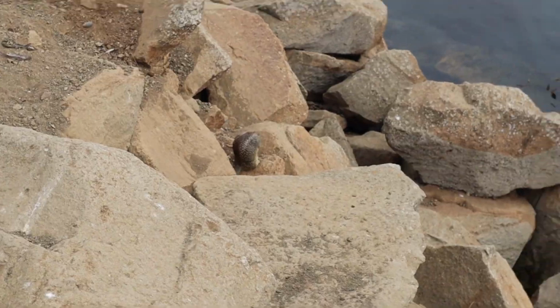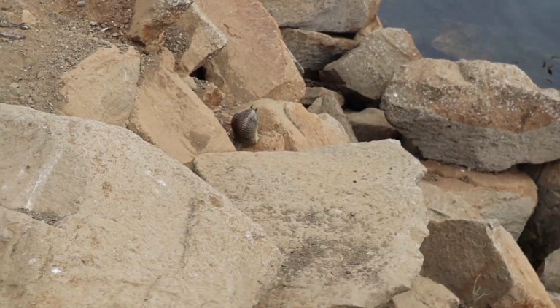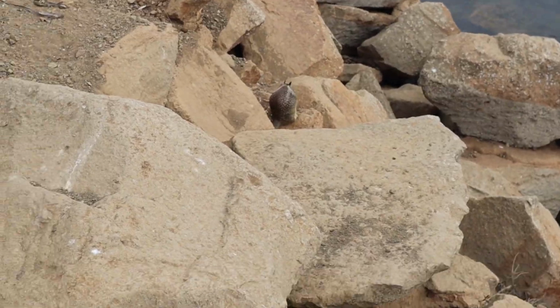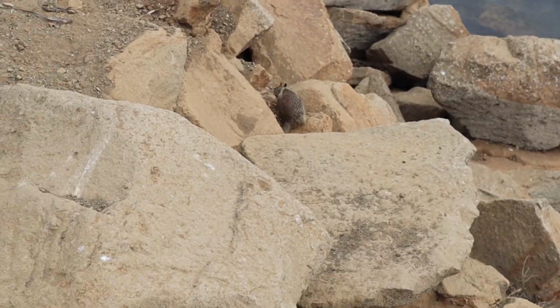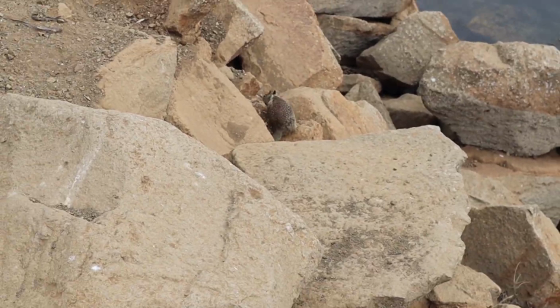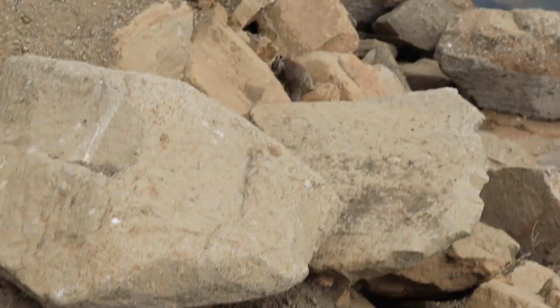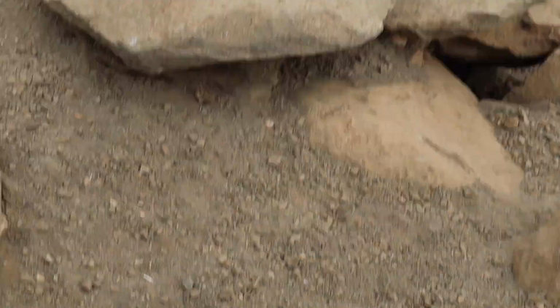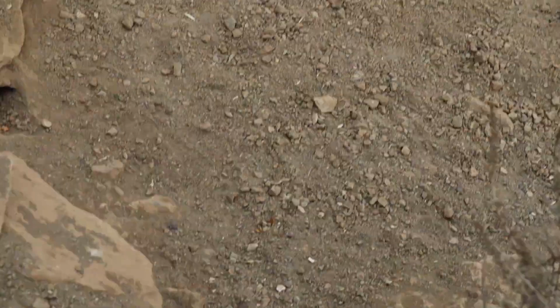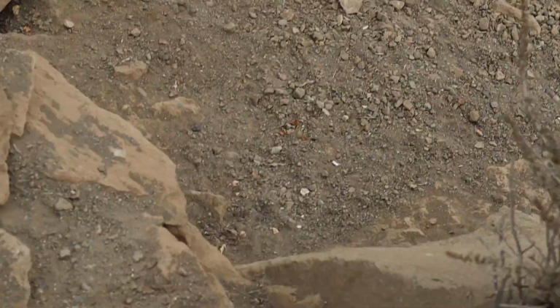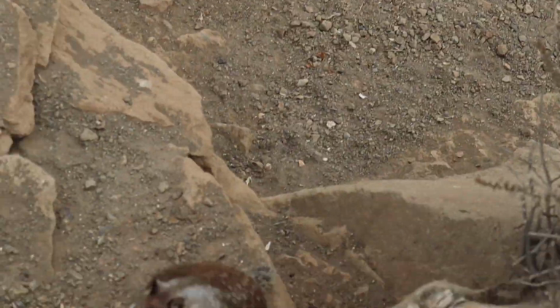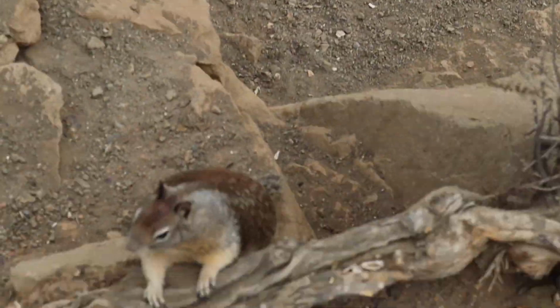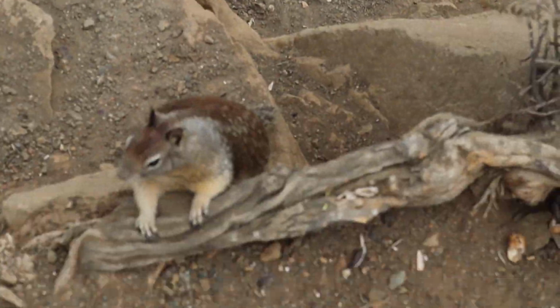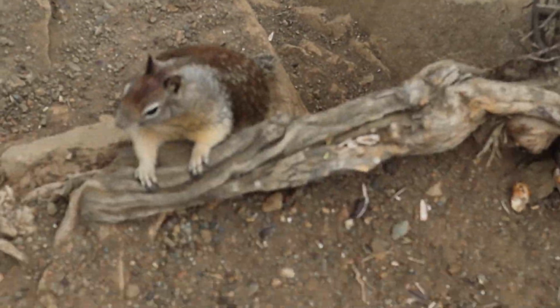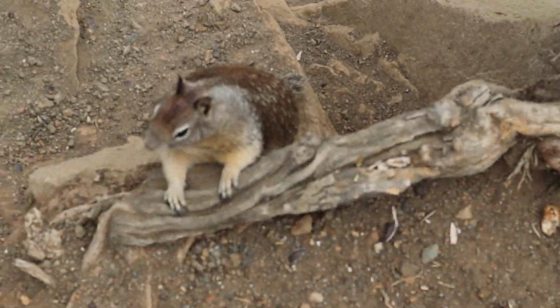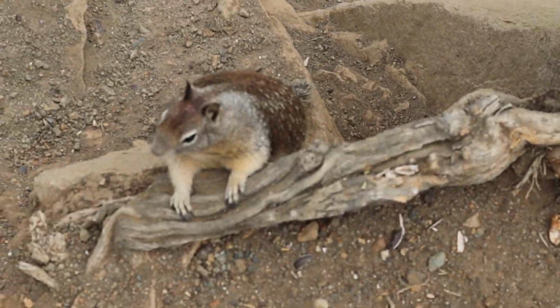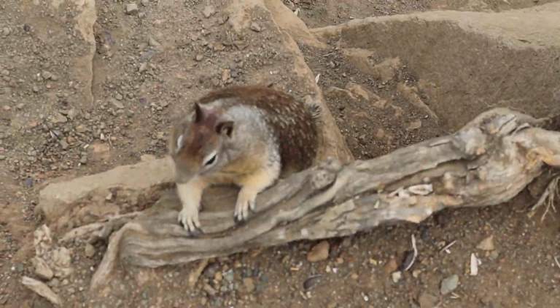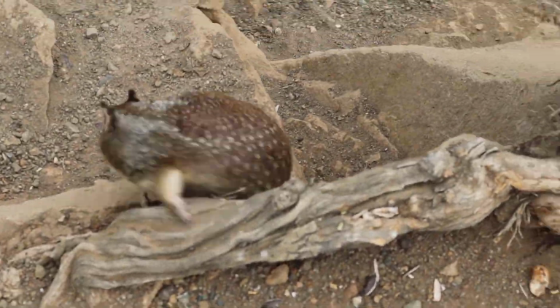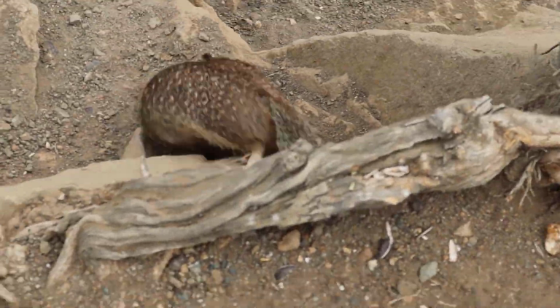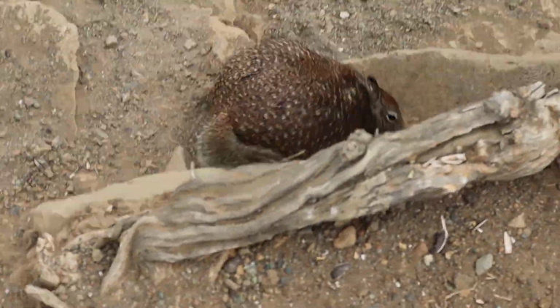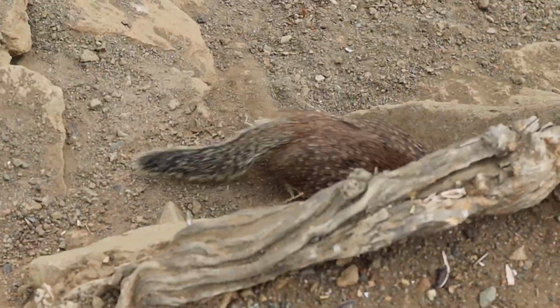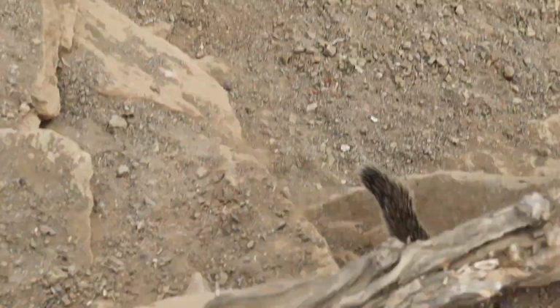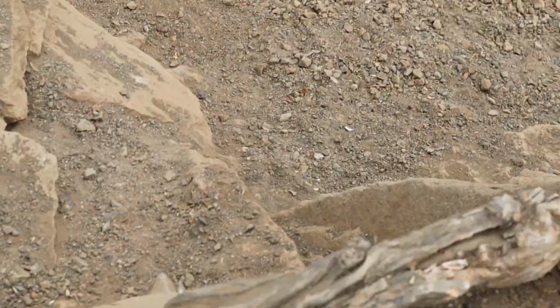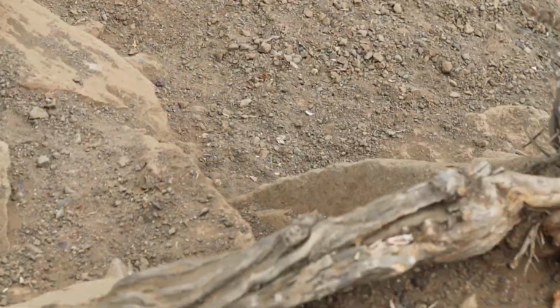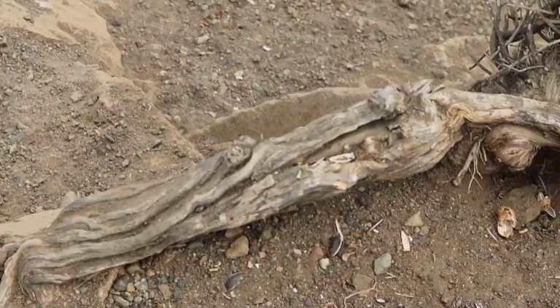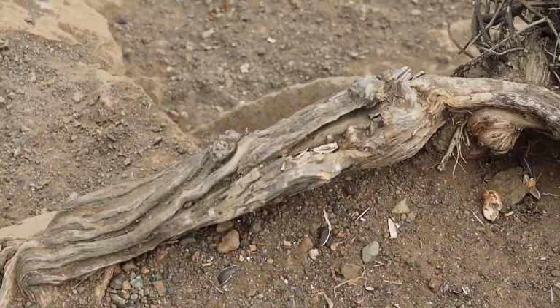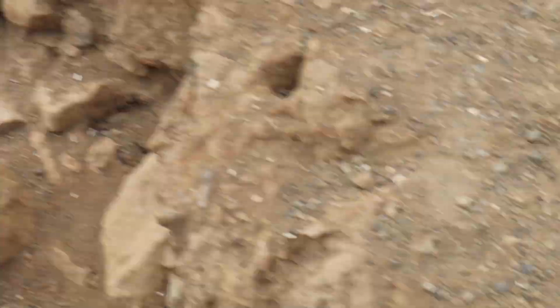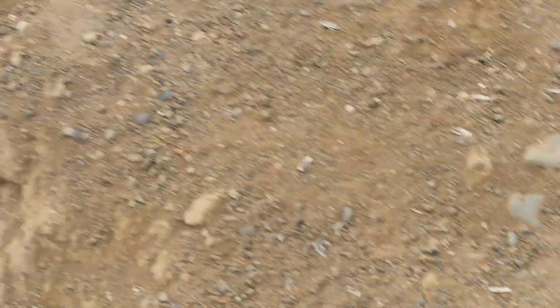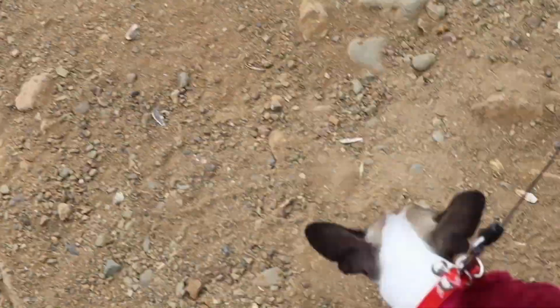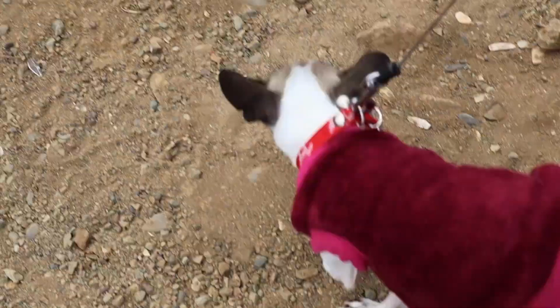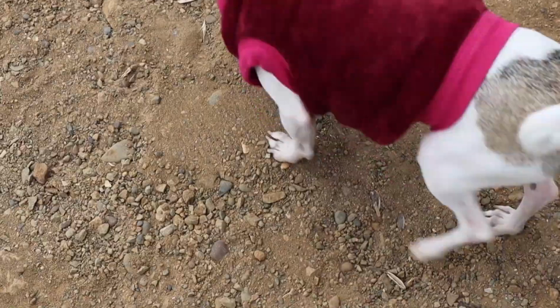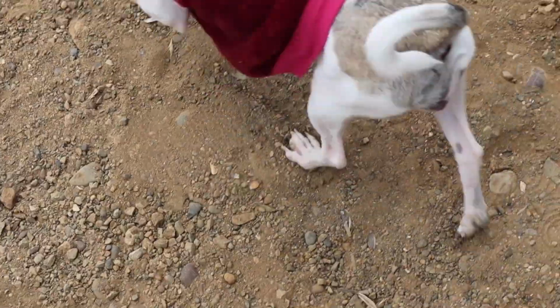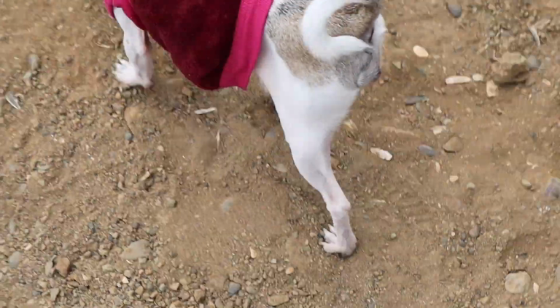Look at the squirrel over there — squirrel right here! Oh no, squirrel right here.